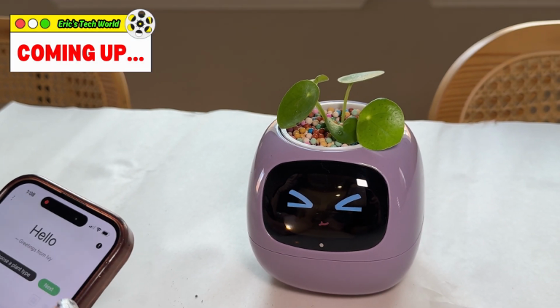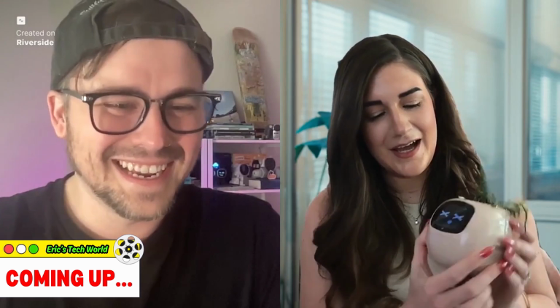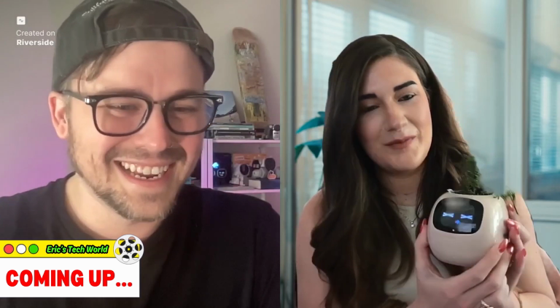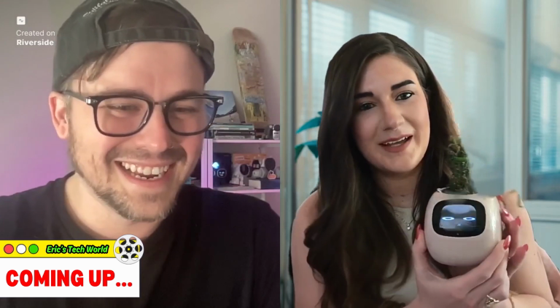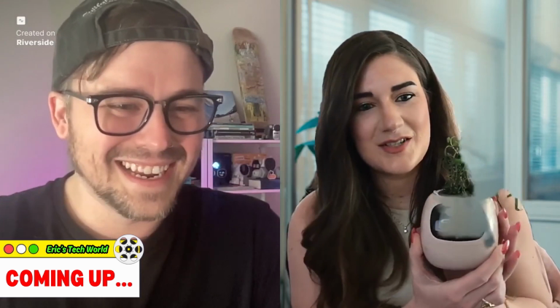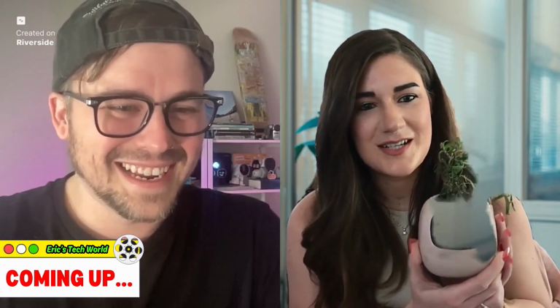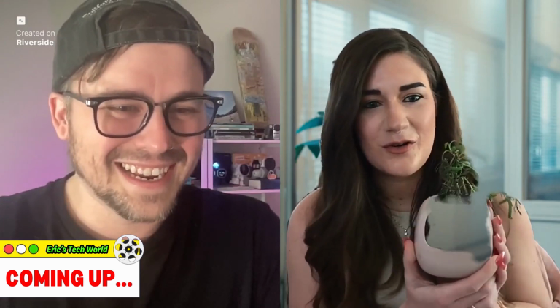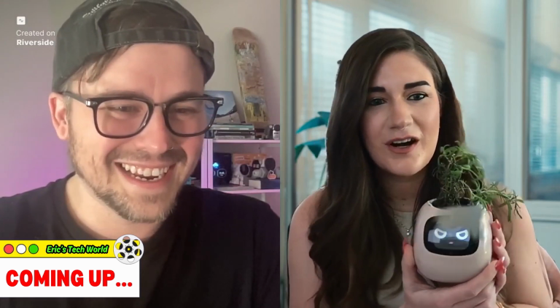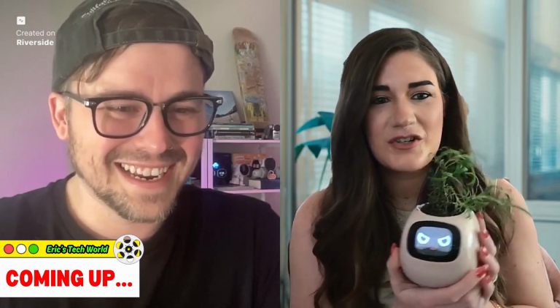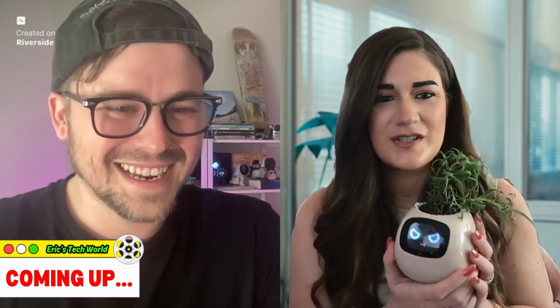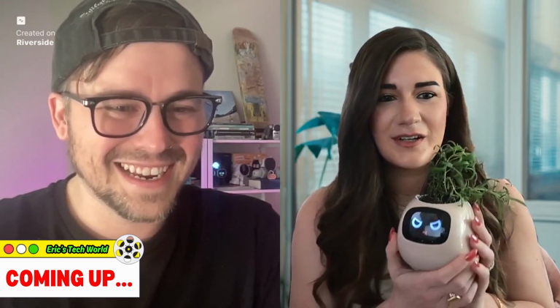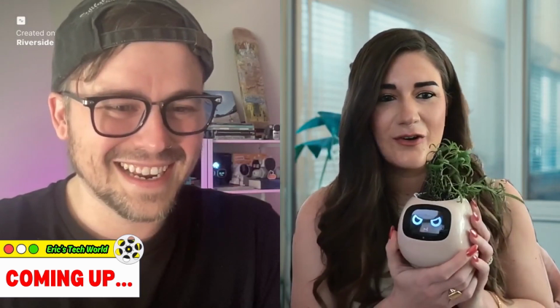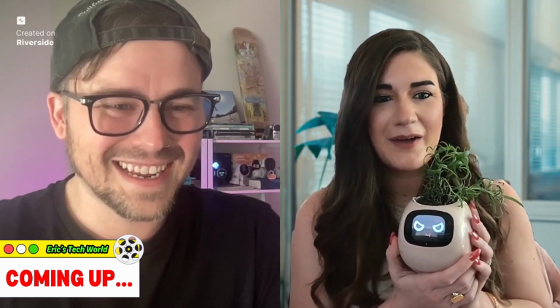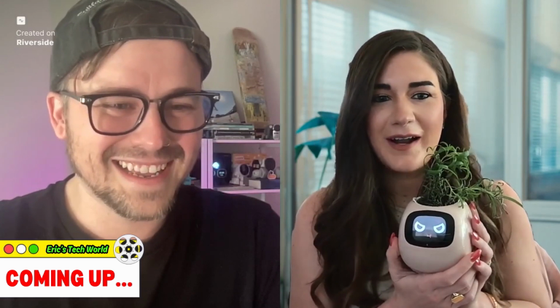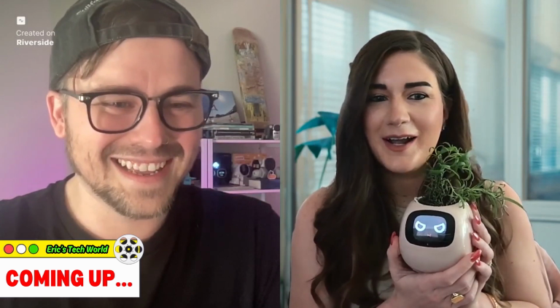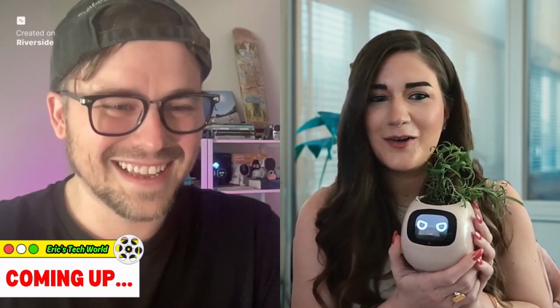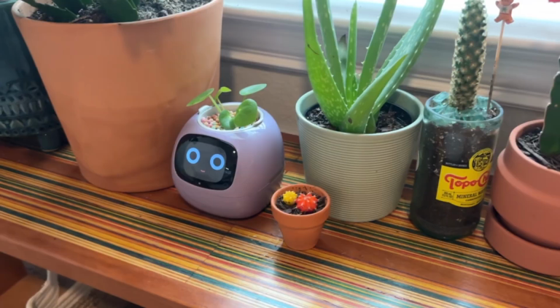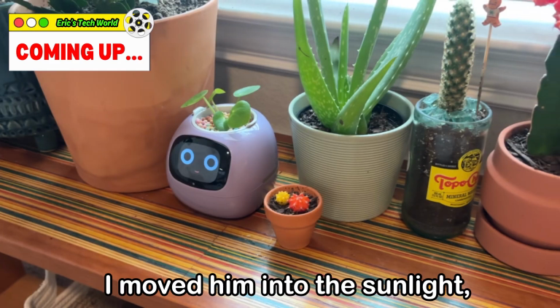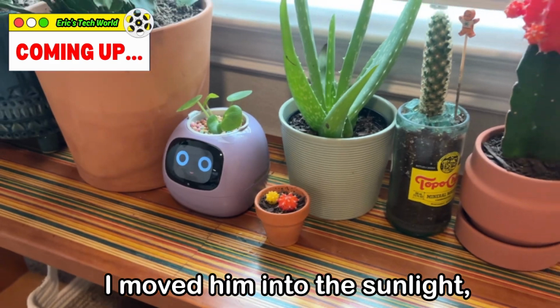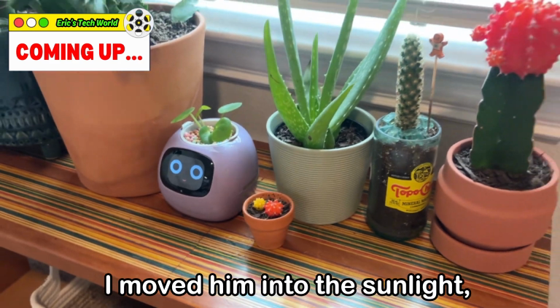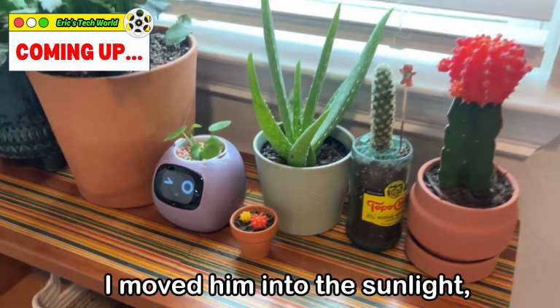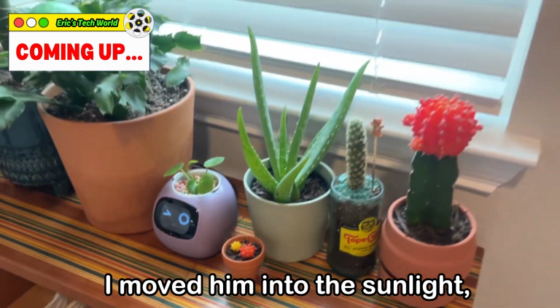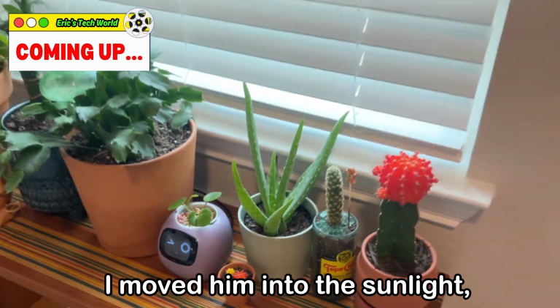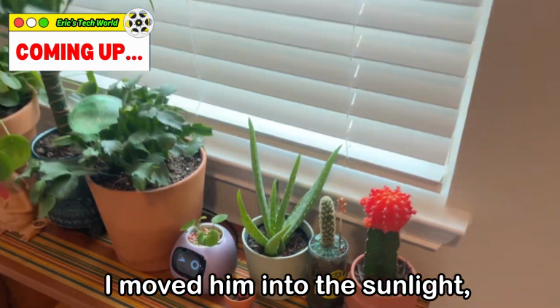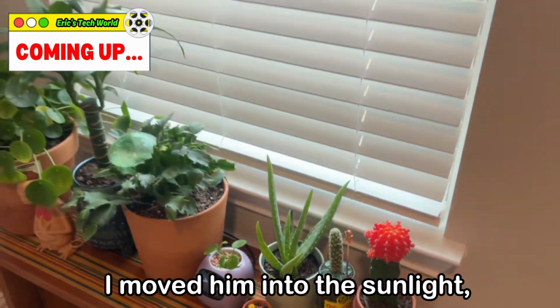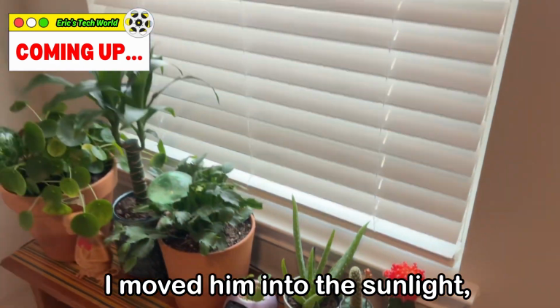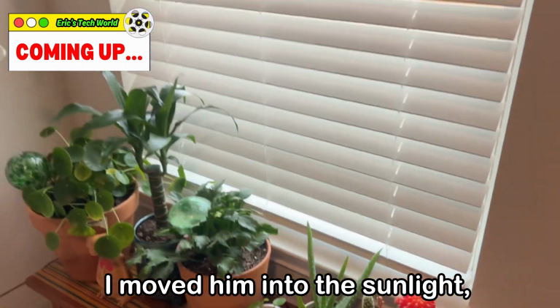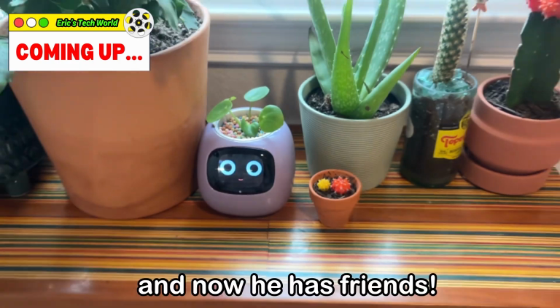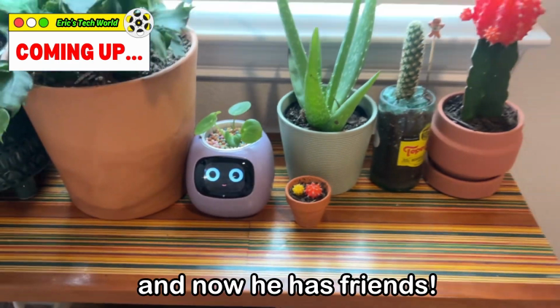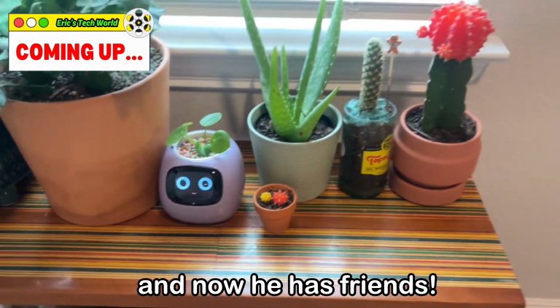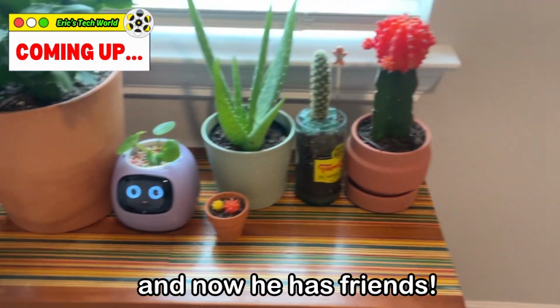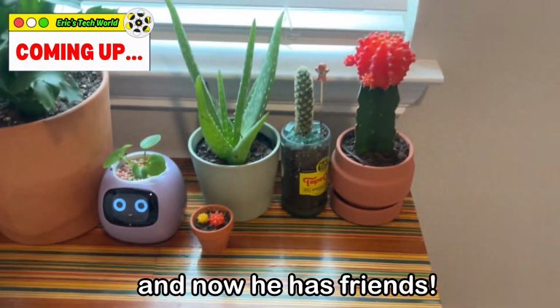Just ignore her. She's a little mad right now. I loved him in the sunlight, and now he has friends.